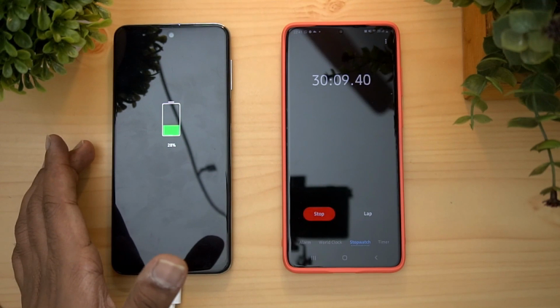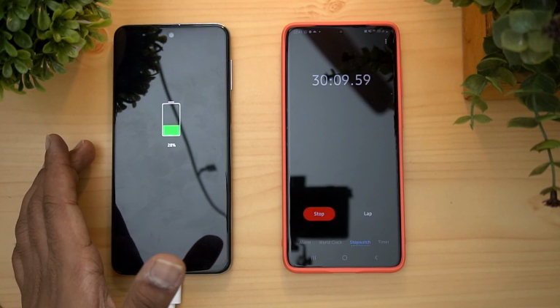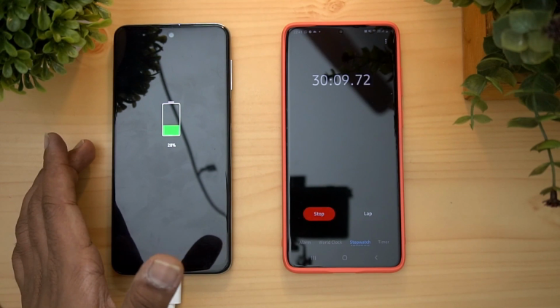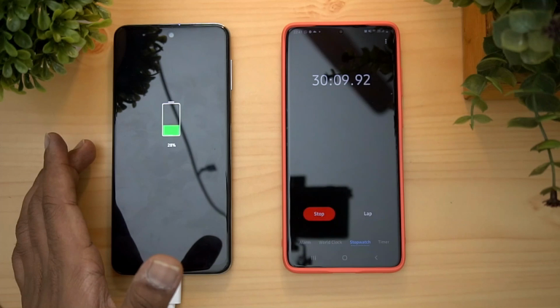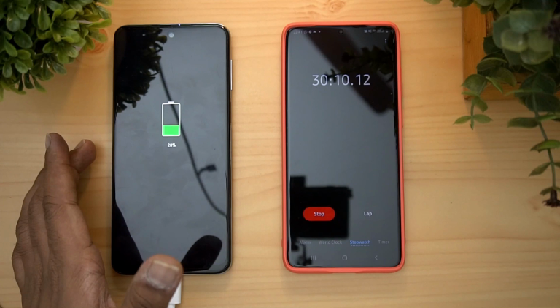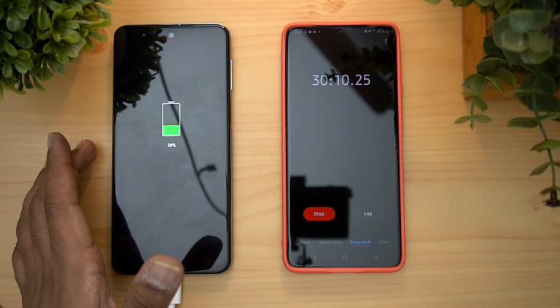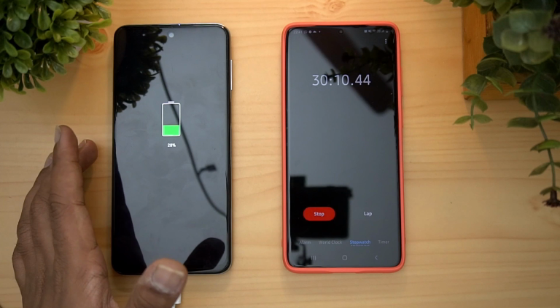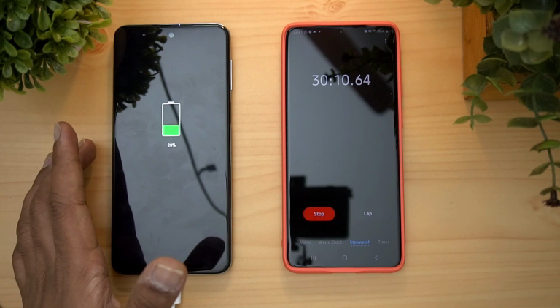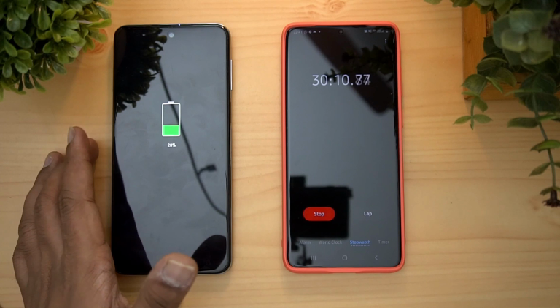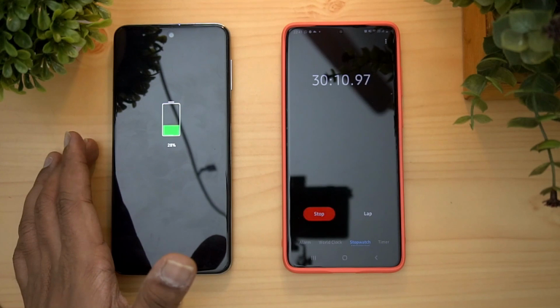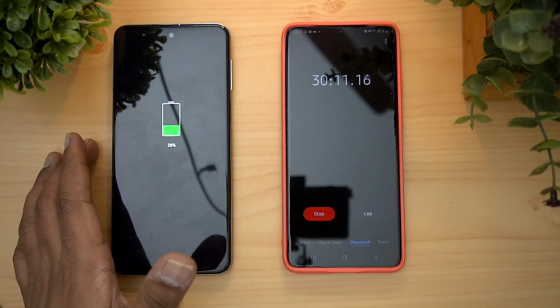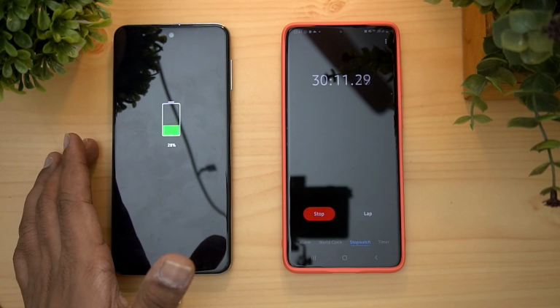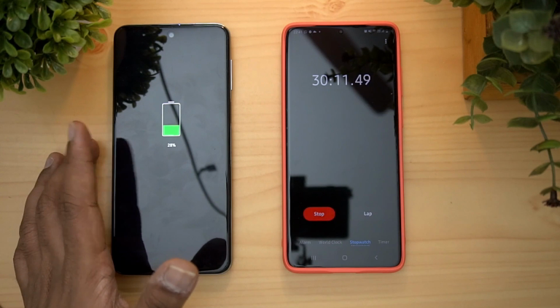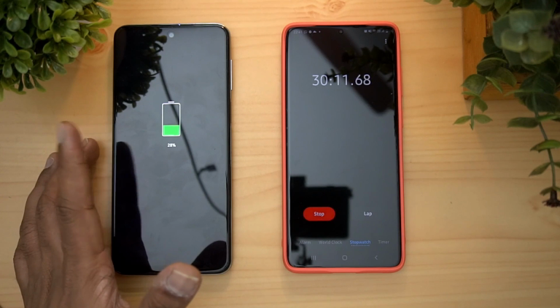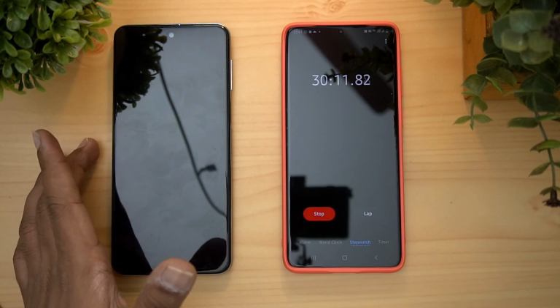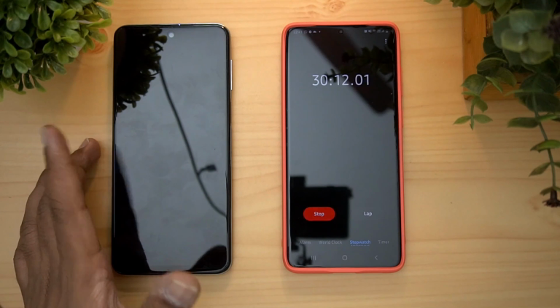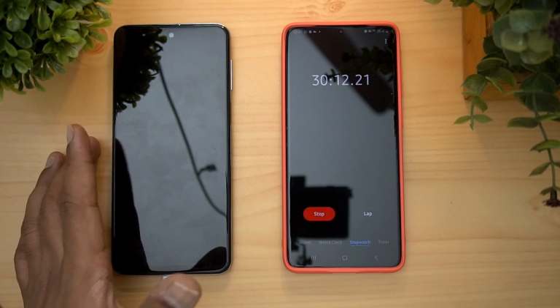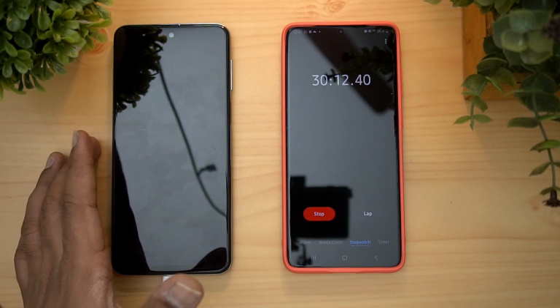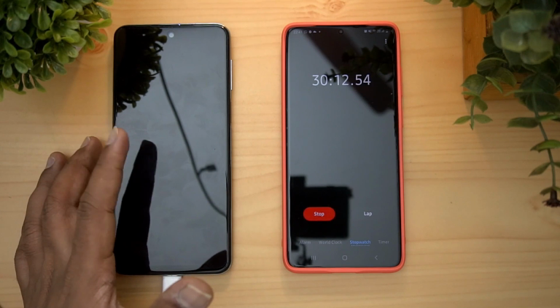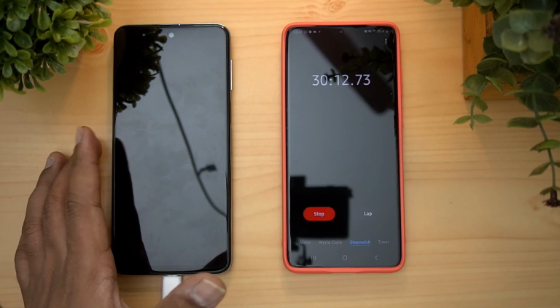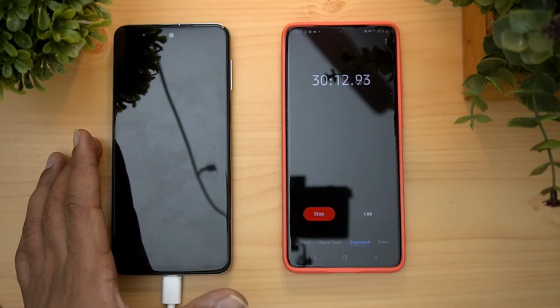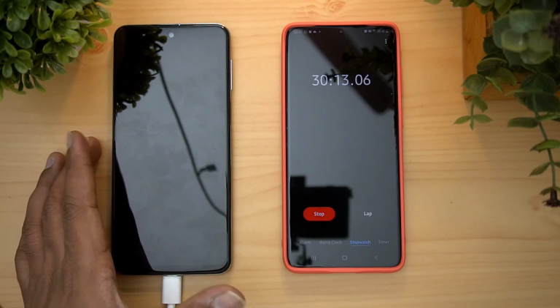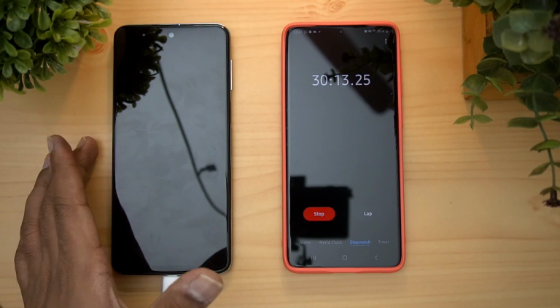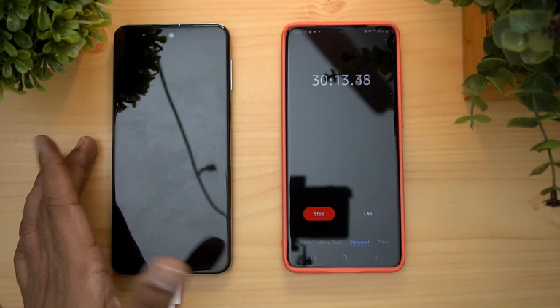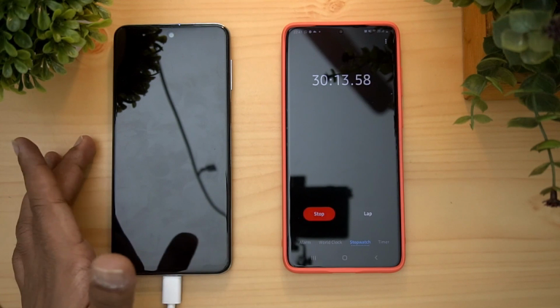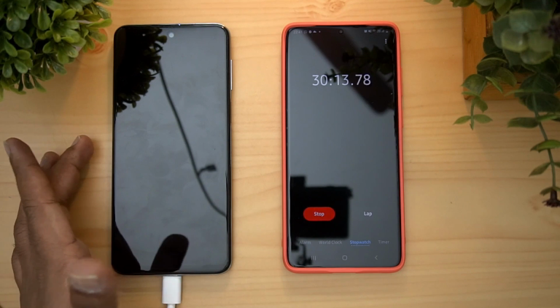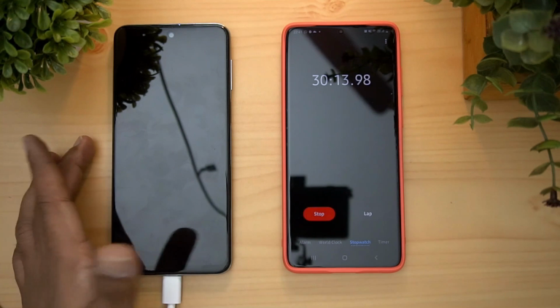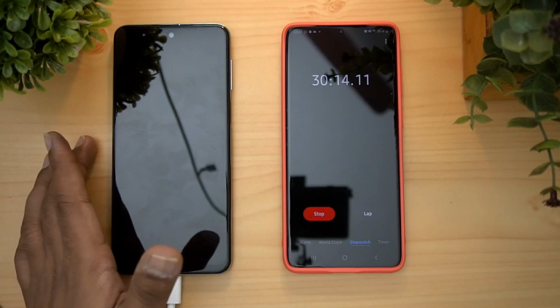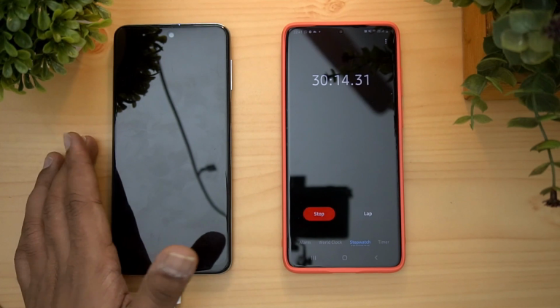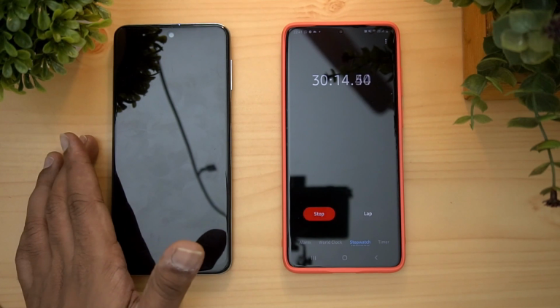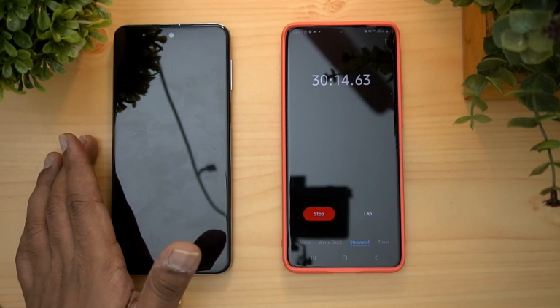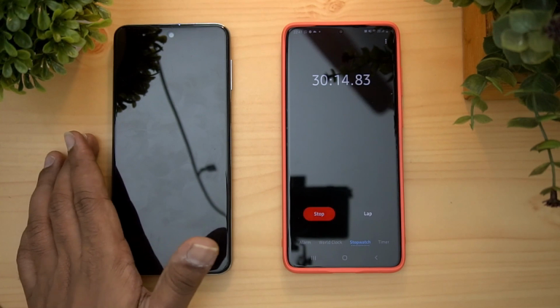At 30 minutes, the battery is at exactly 28%. We are now heading toward the 1-hour charge mark.